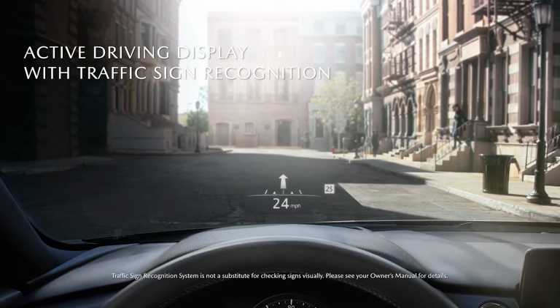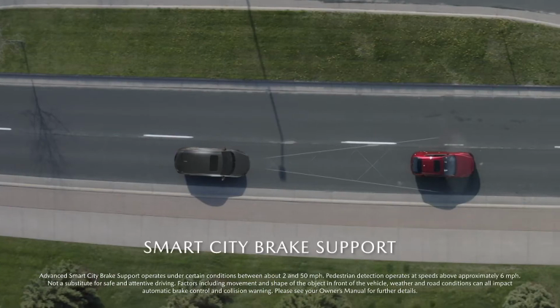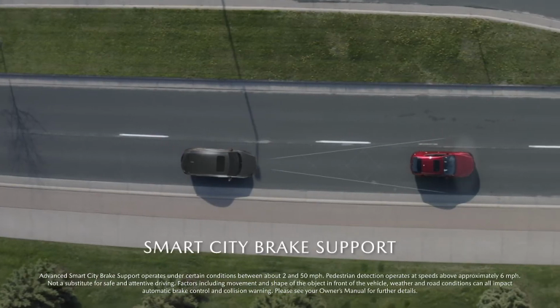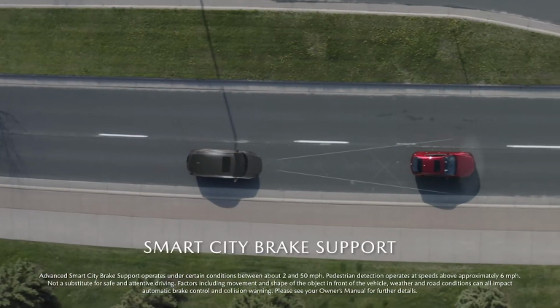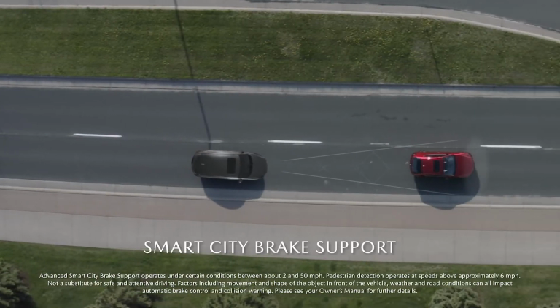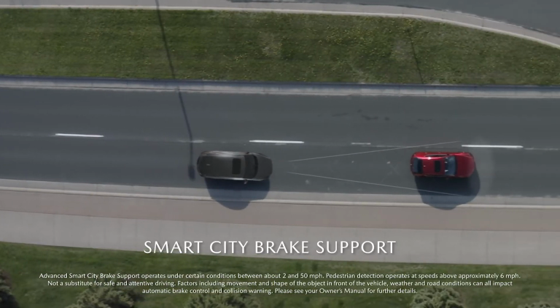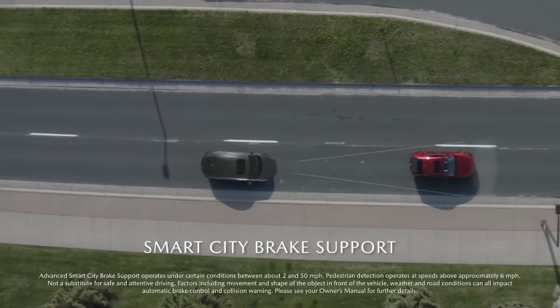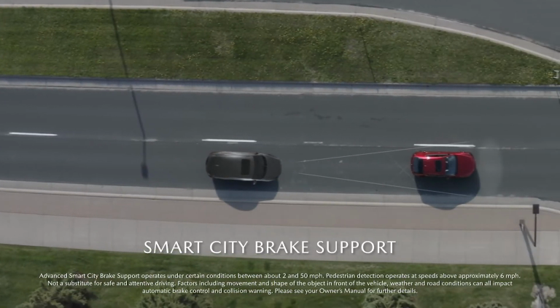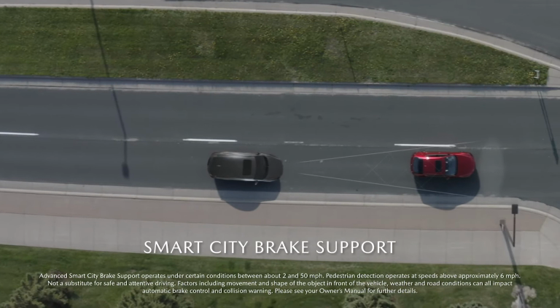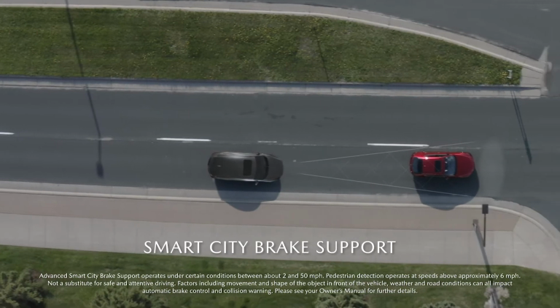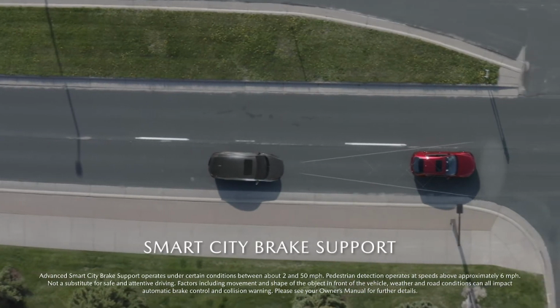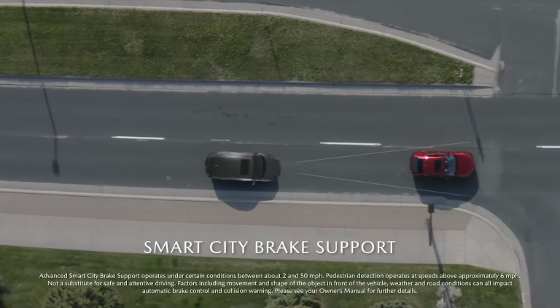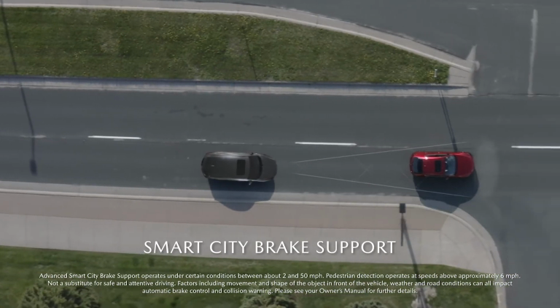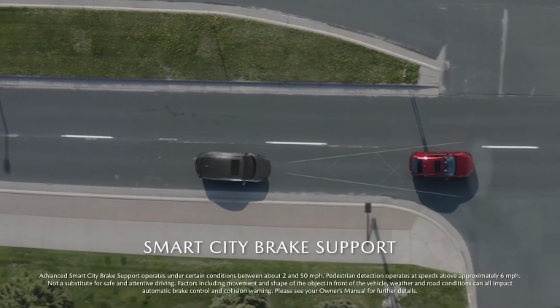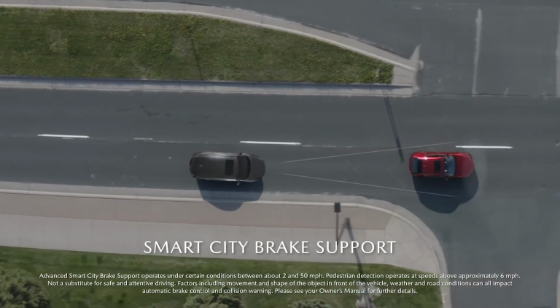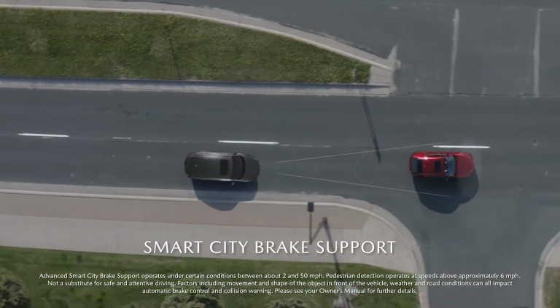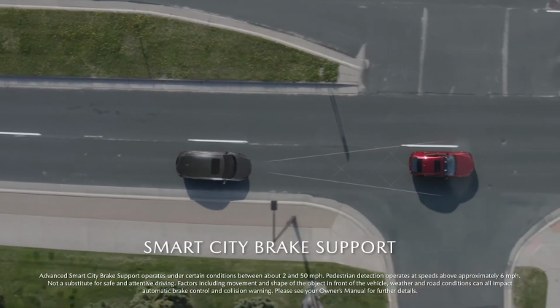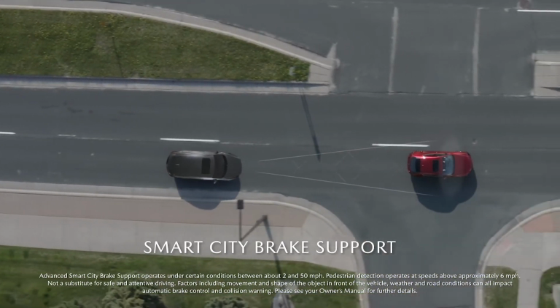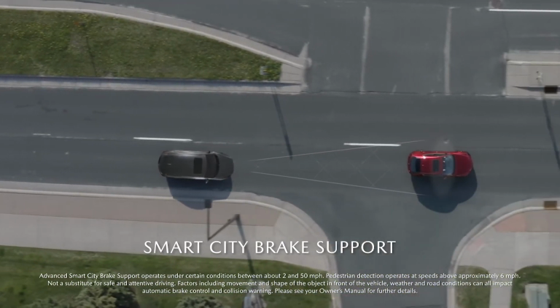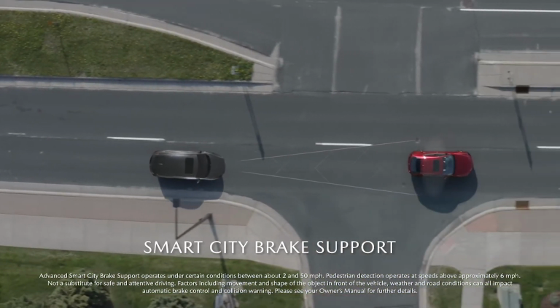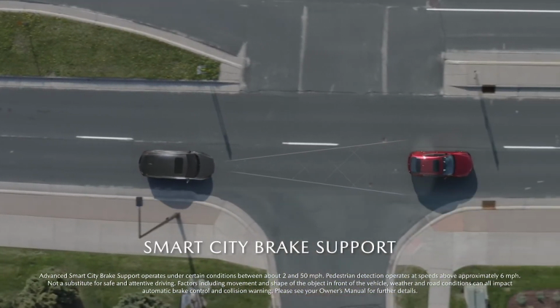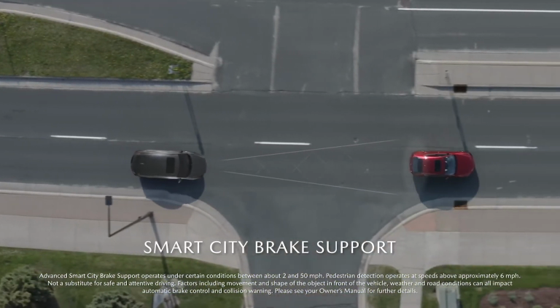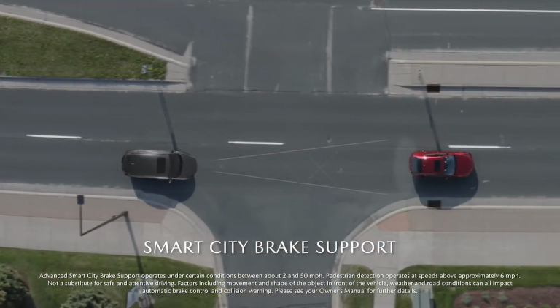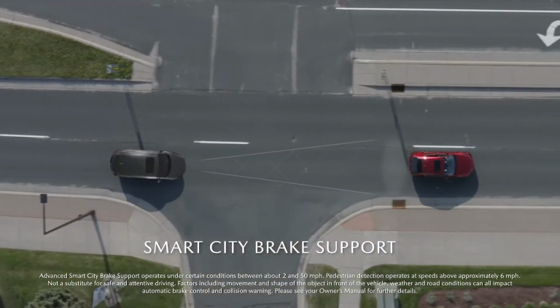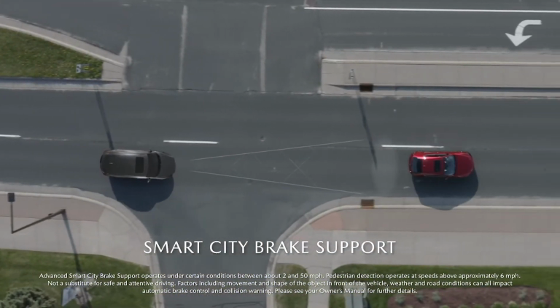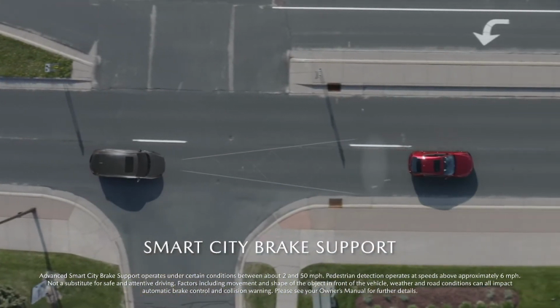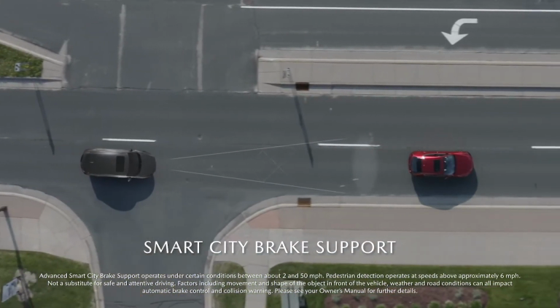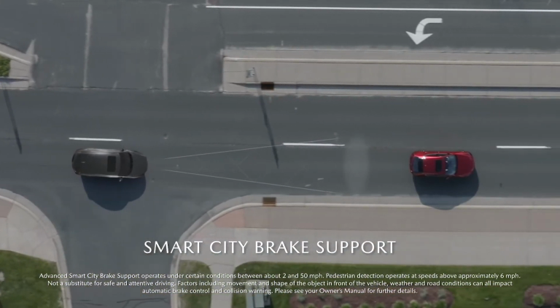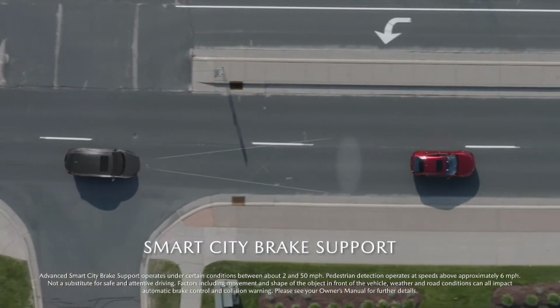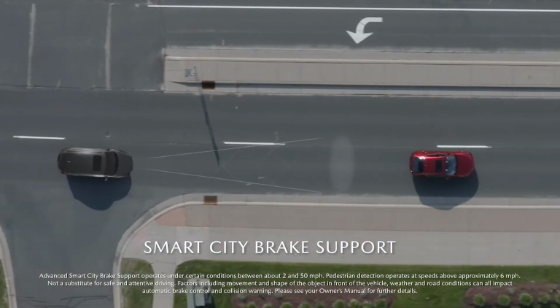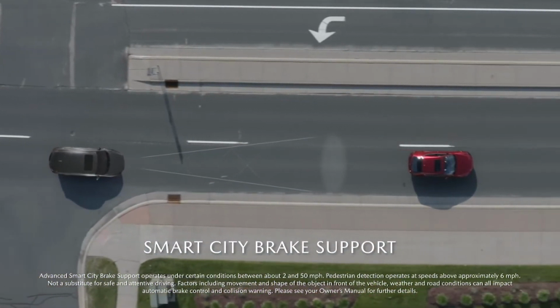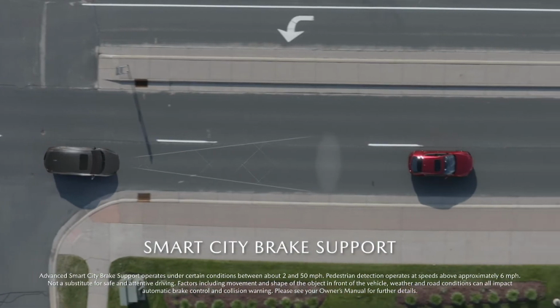Advanced smart city brake support helps detect vehicles and pedestrians in your path even at night, and apply the brakes if necessary.